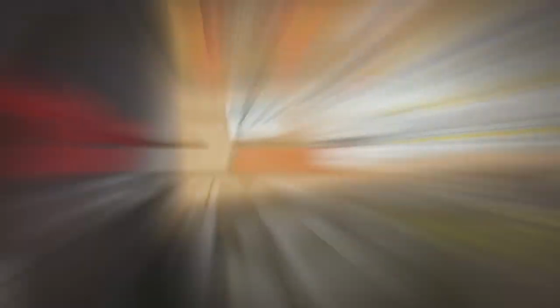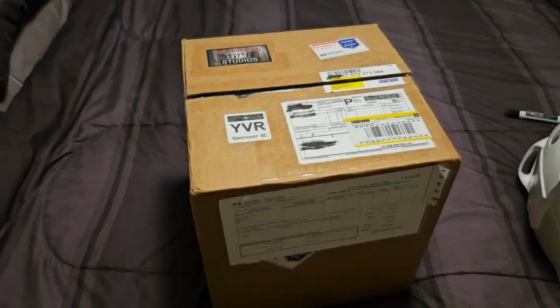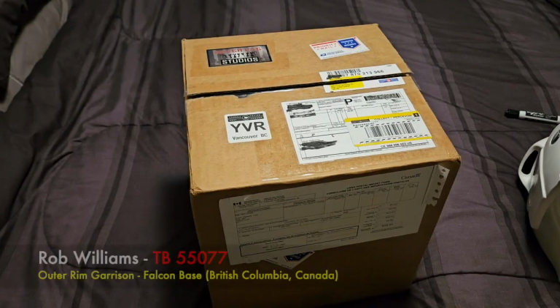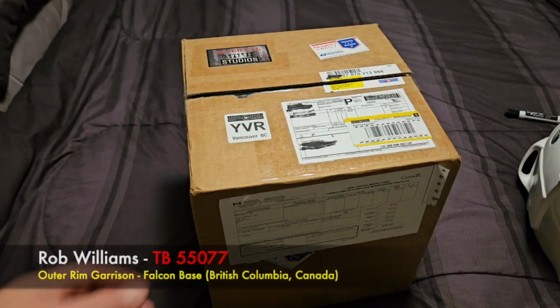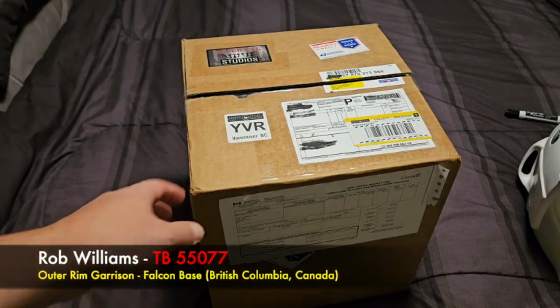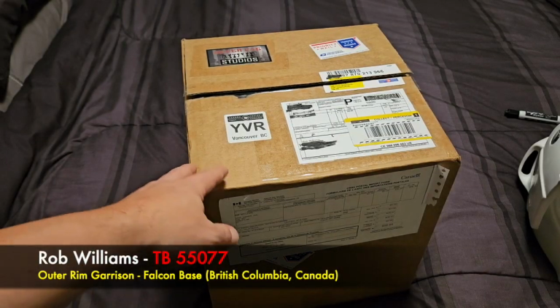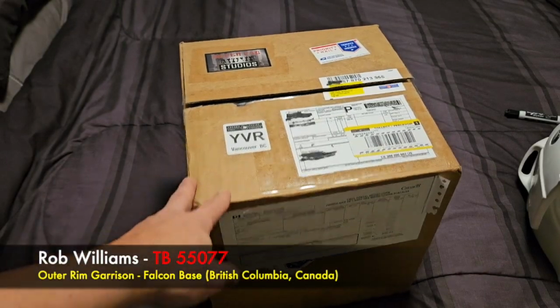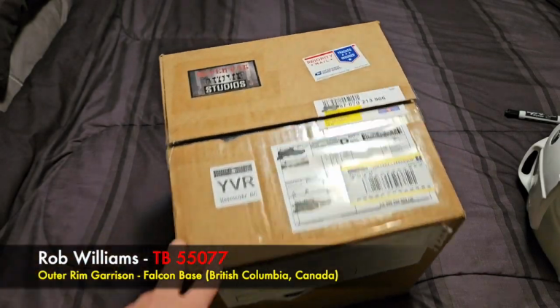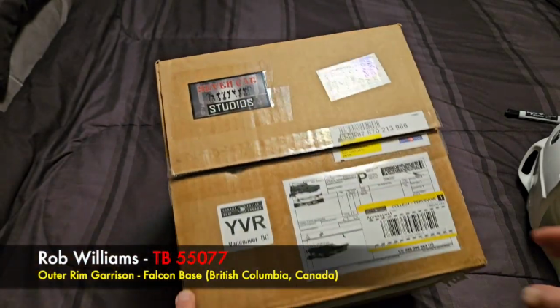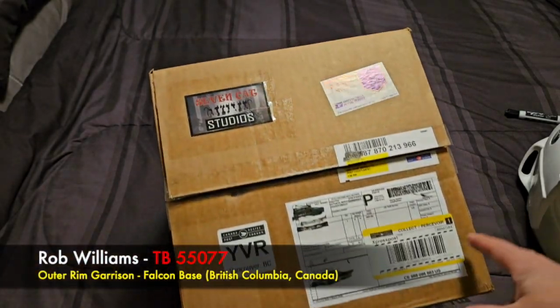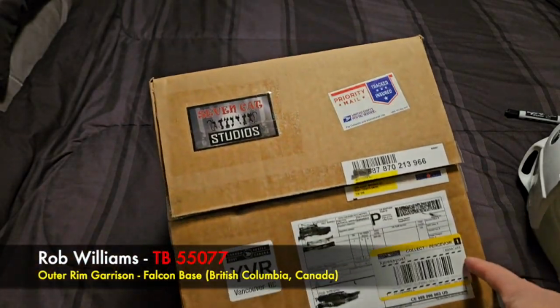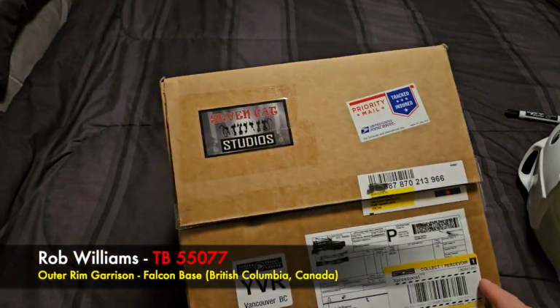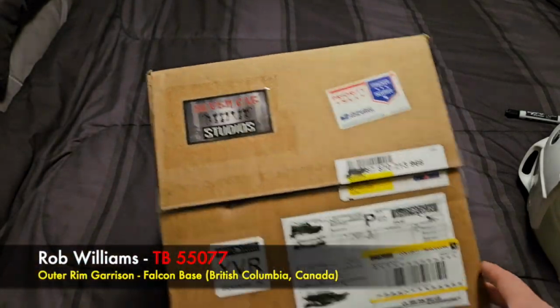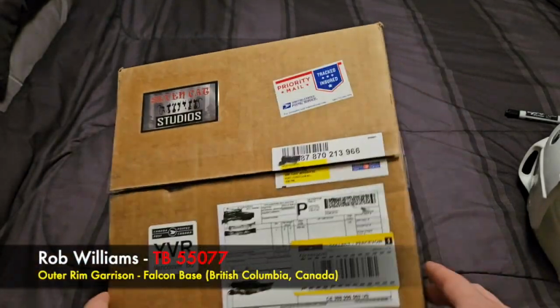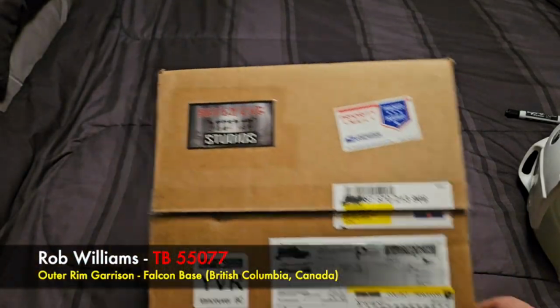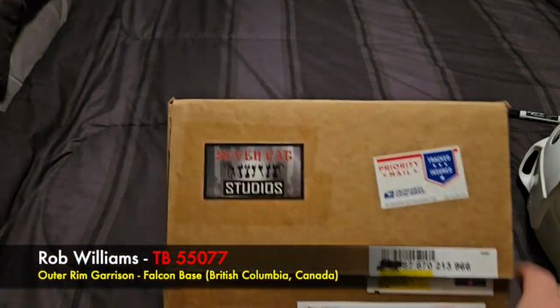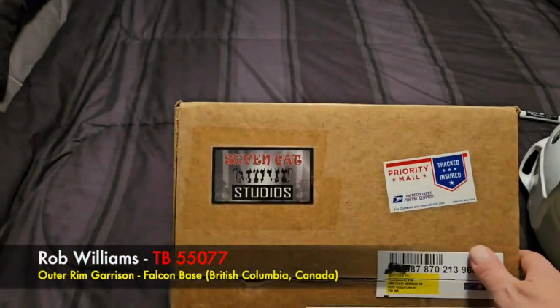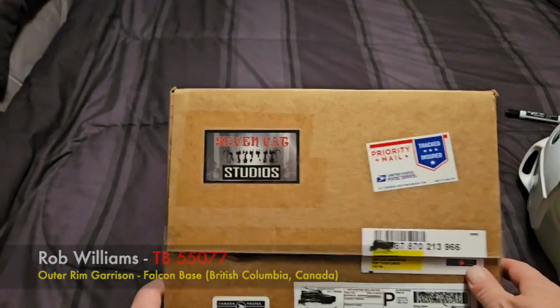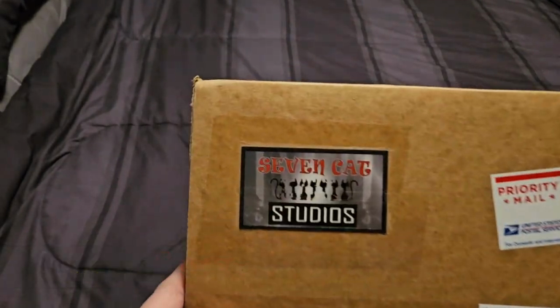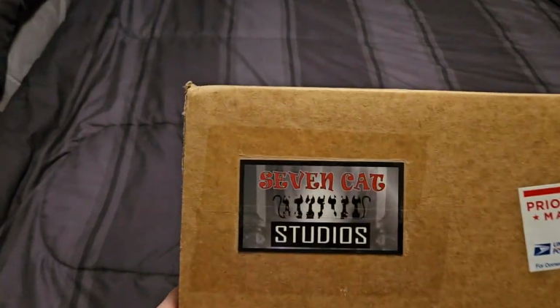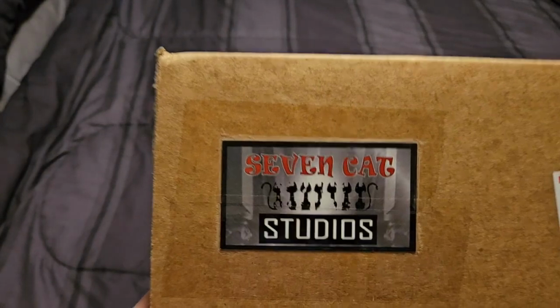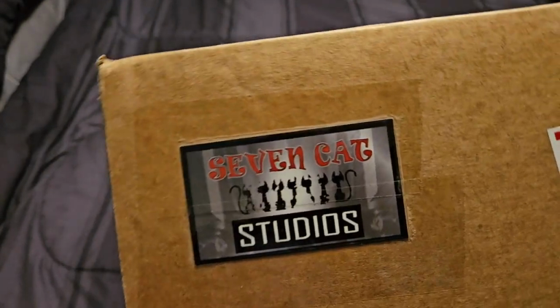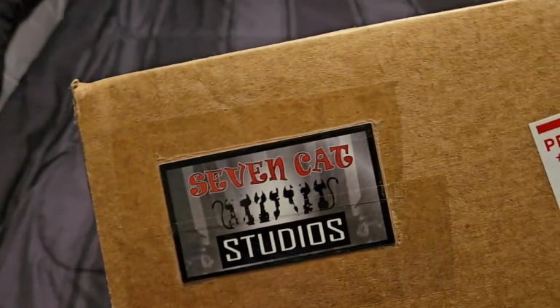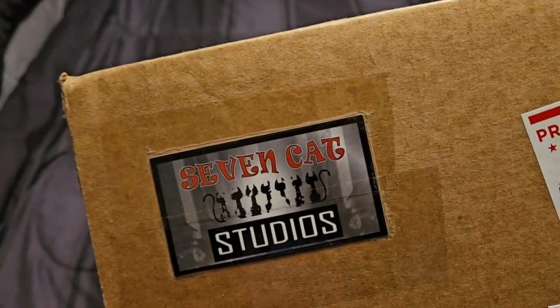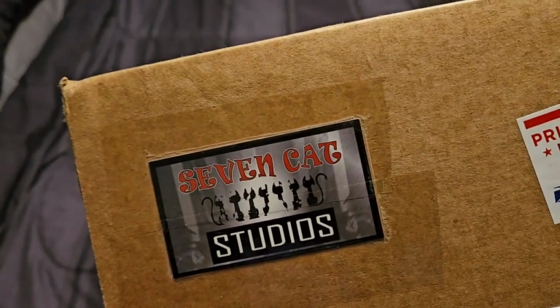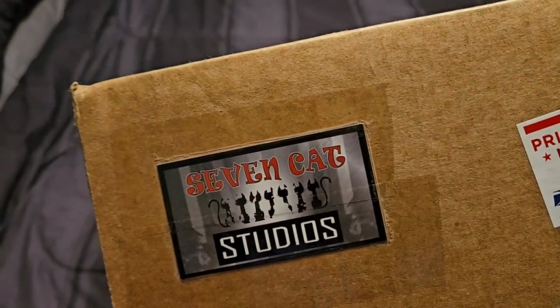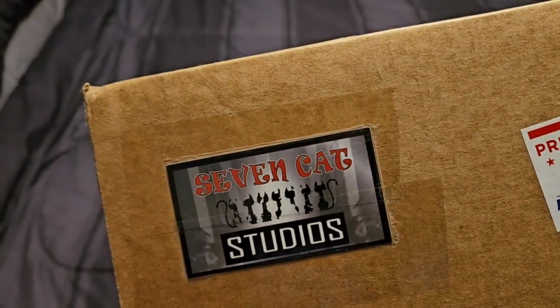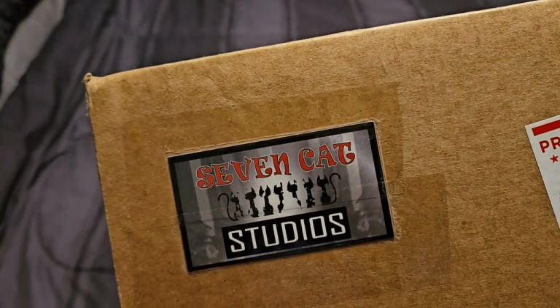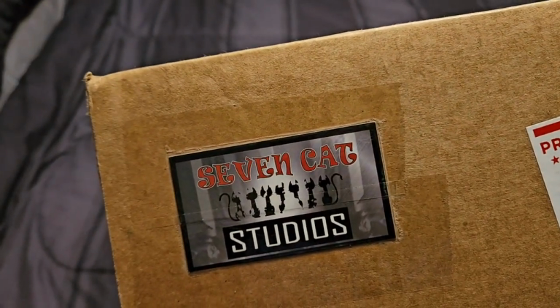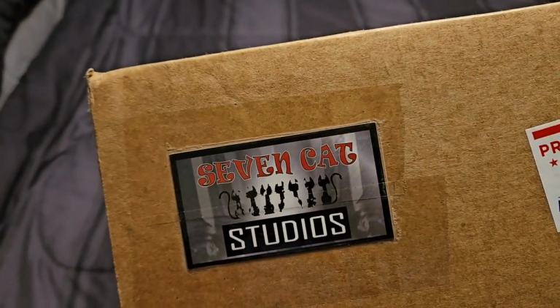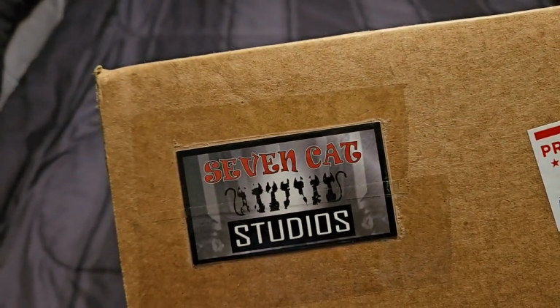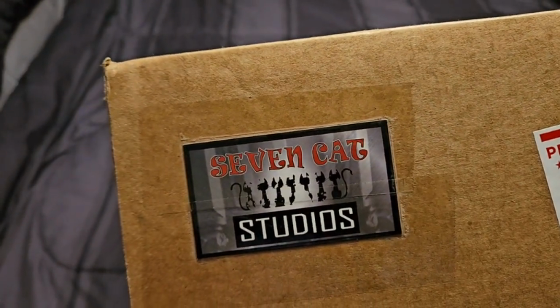Hello everybody! Welcome to another unboxing. I've got a fantastic parcel from Seven Cat Studios.